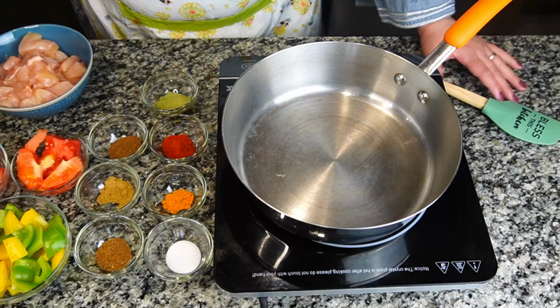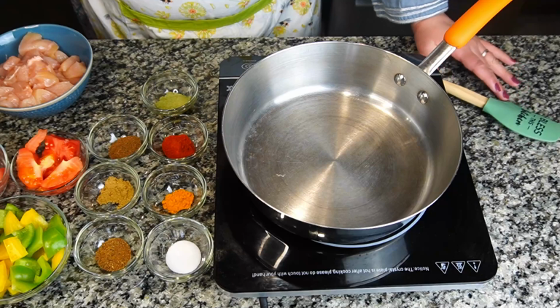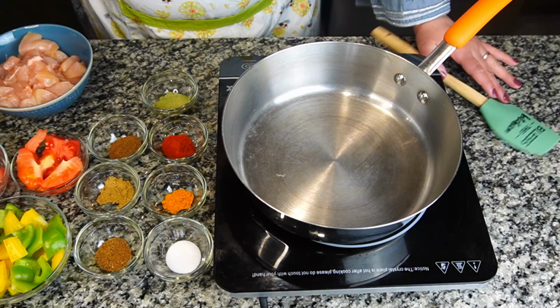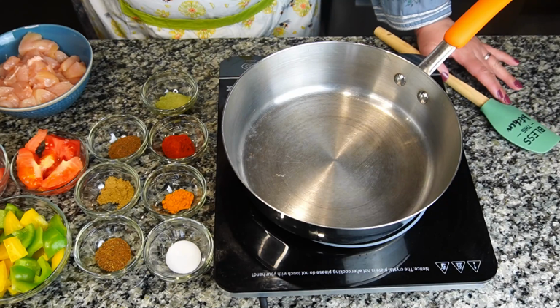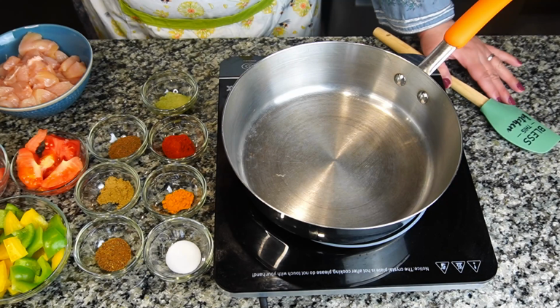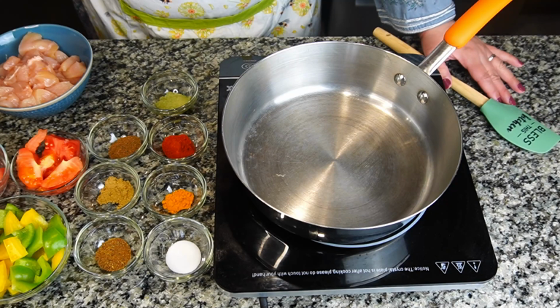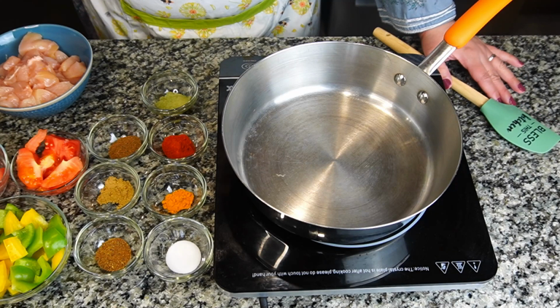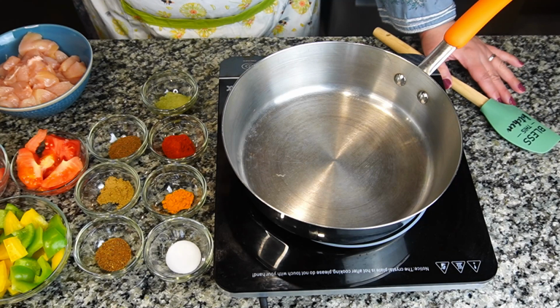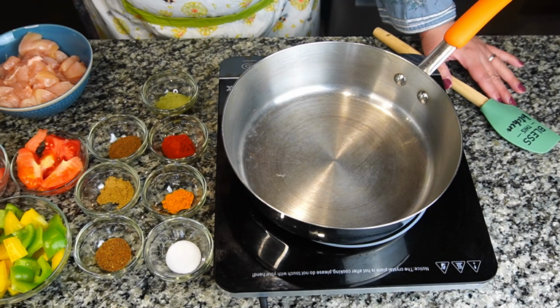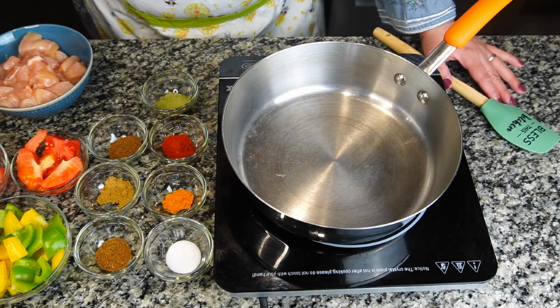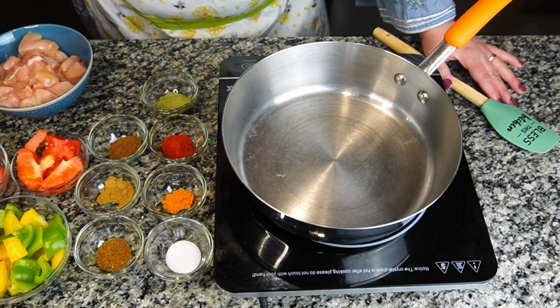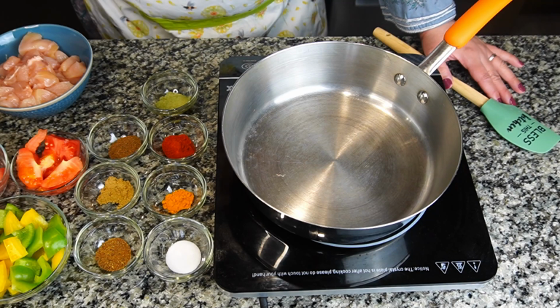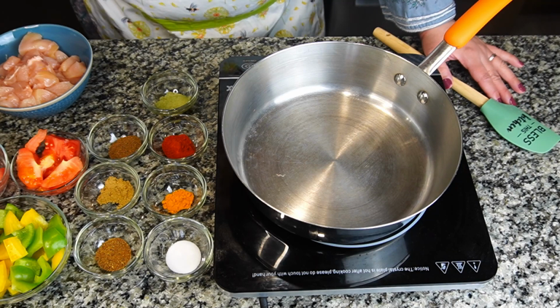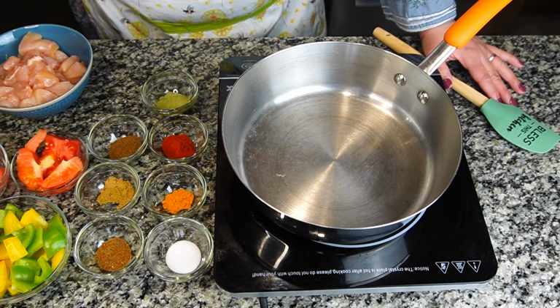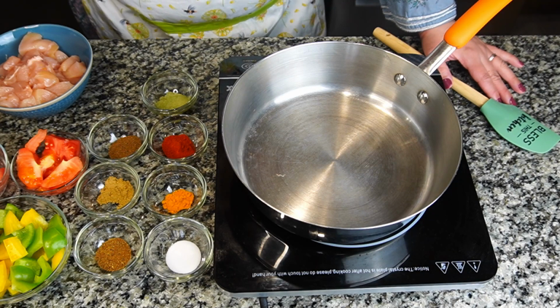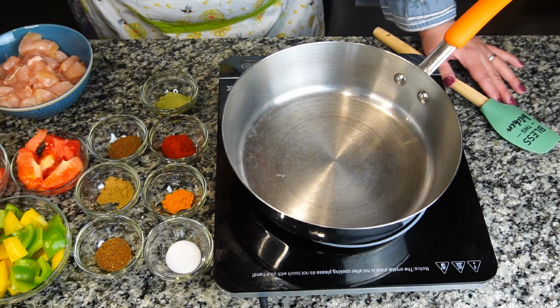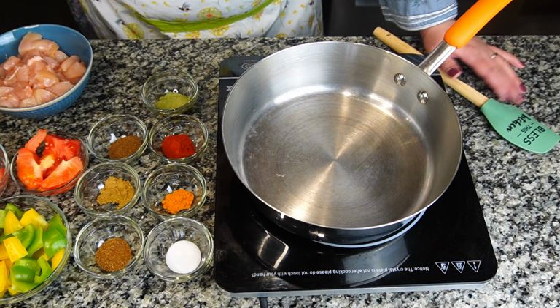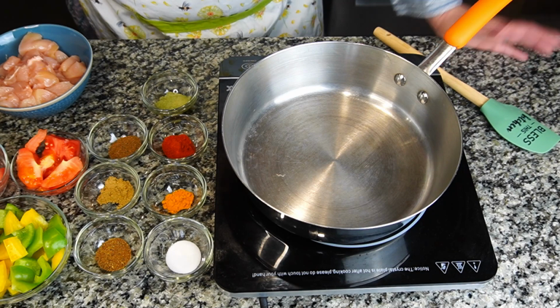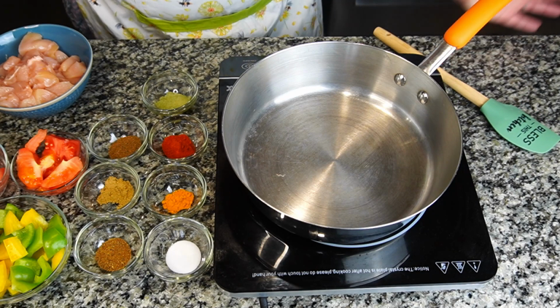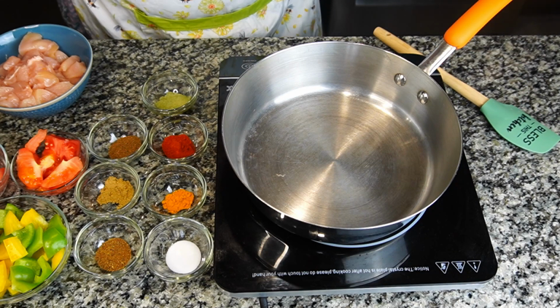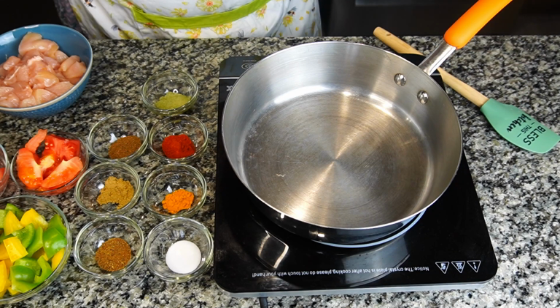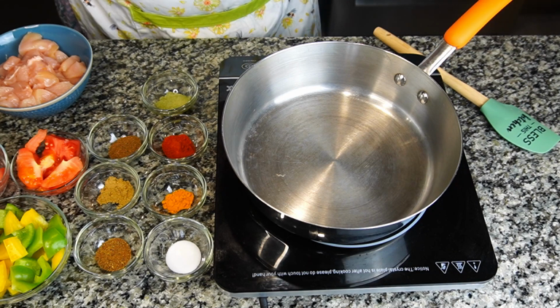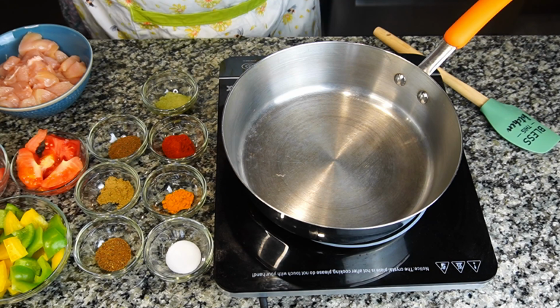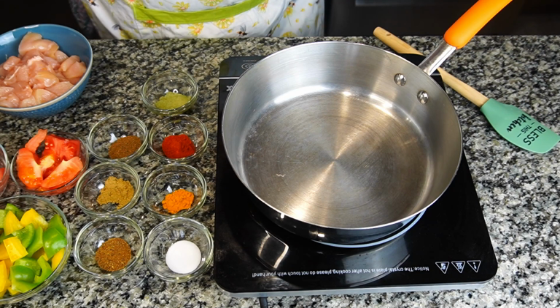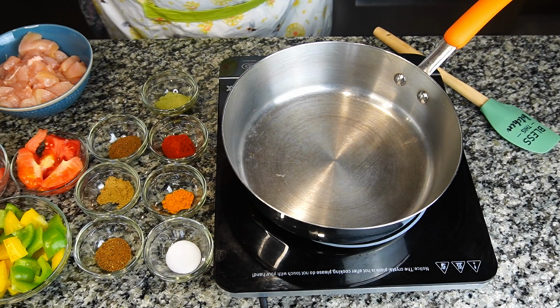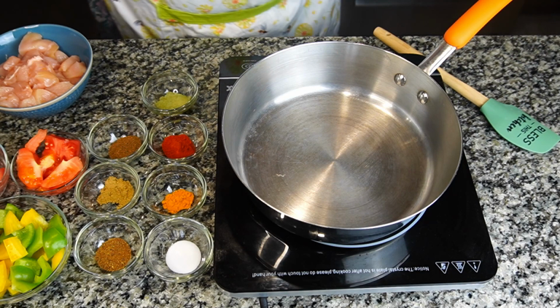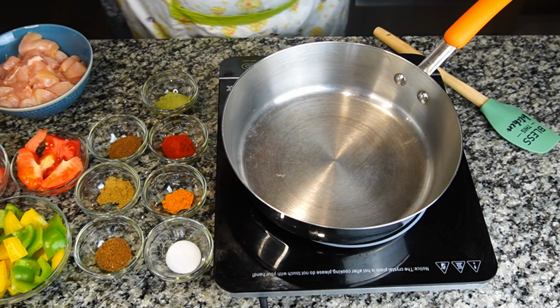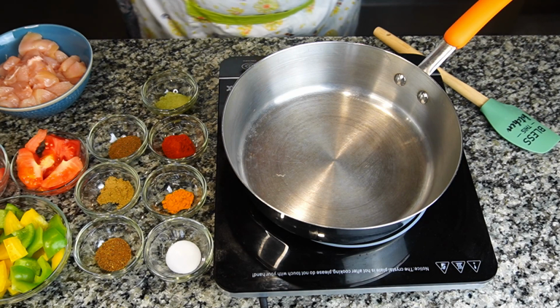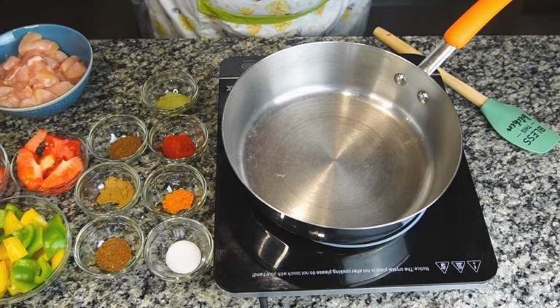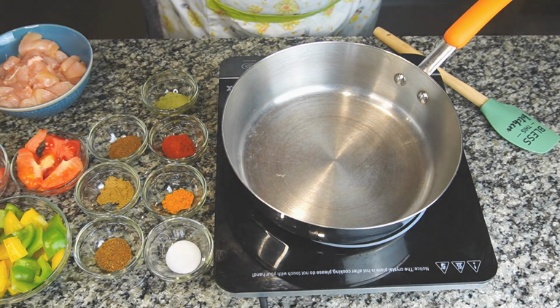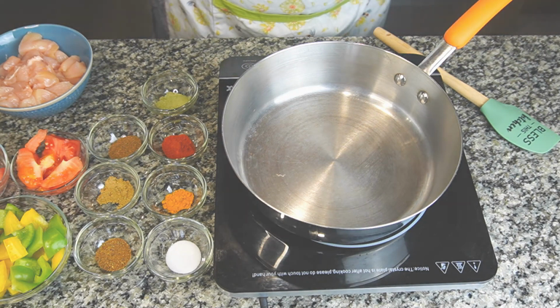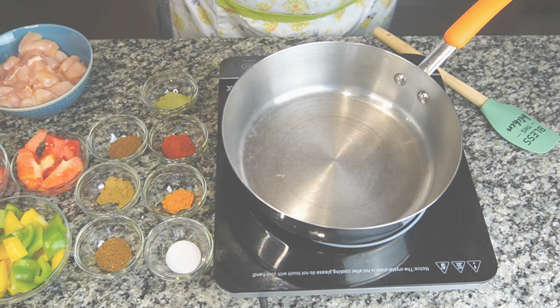Assalamu alaikum everyone! Let's make chicken jalfrezi — a very simple and quick recipe.